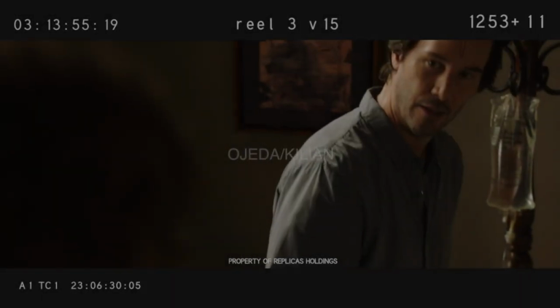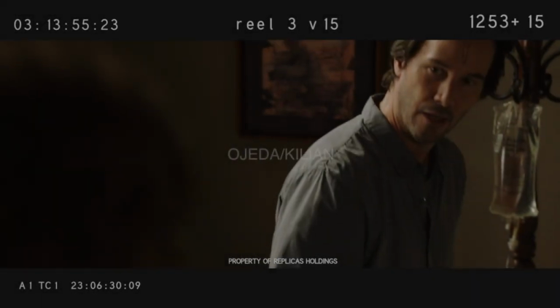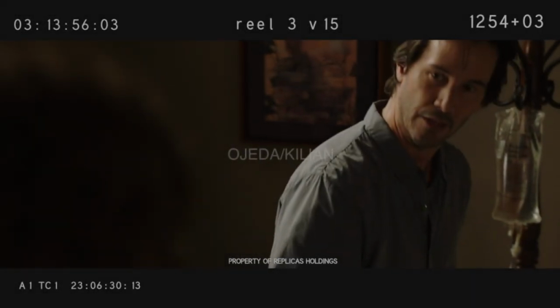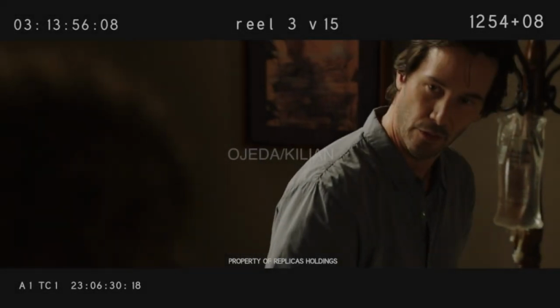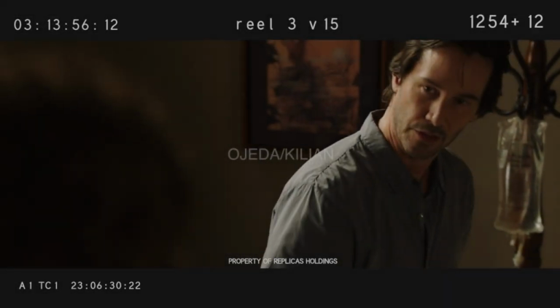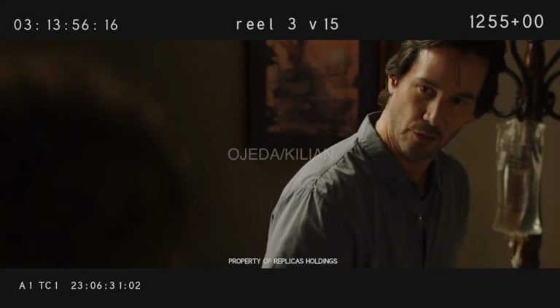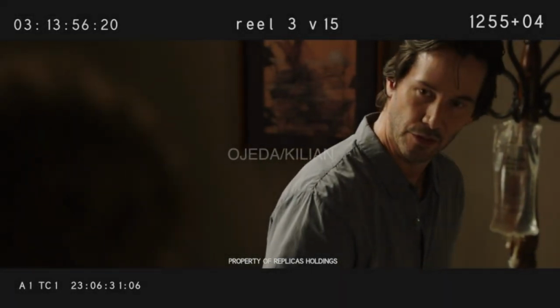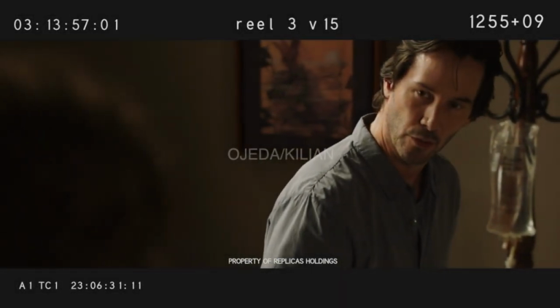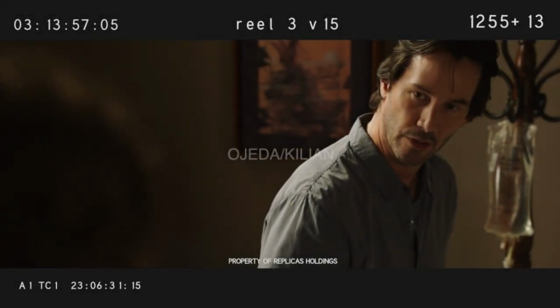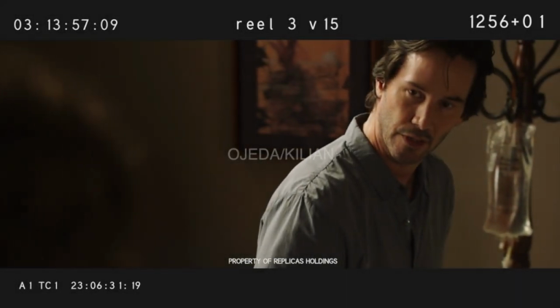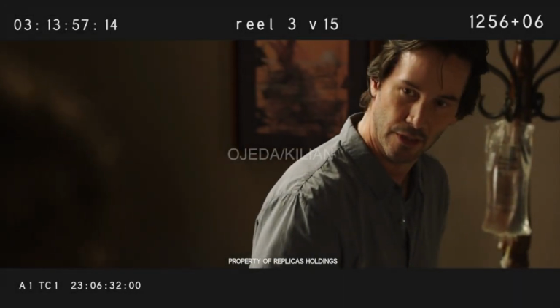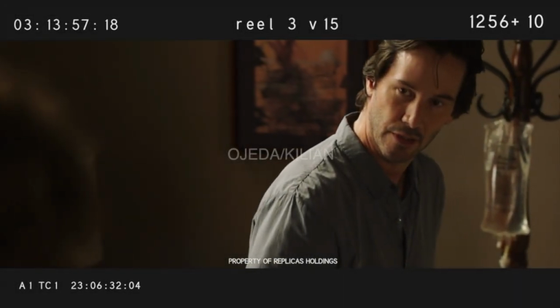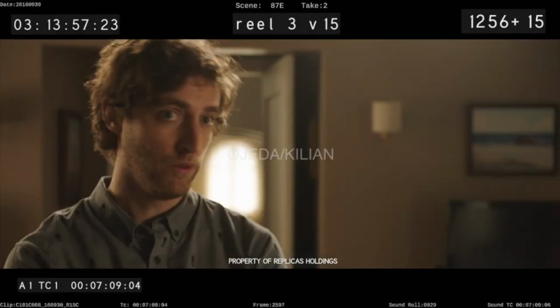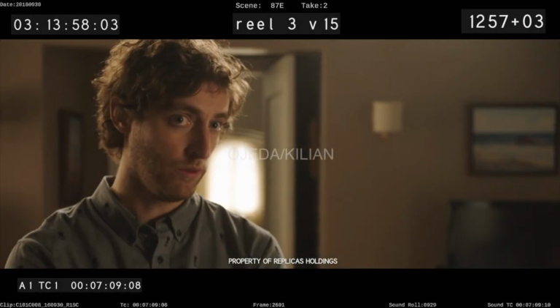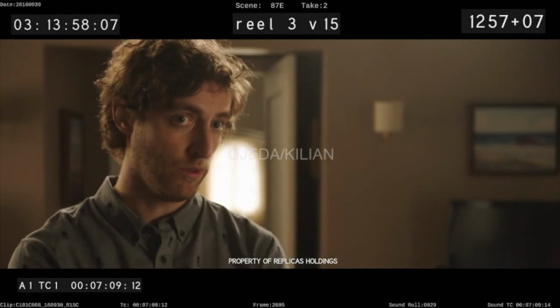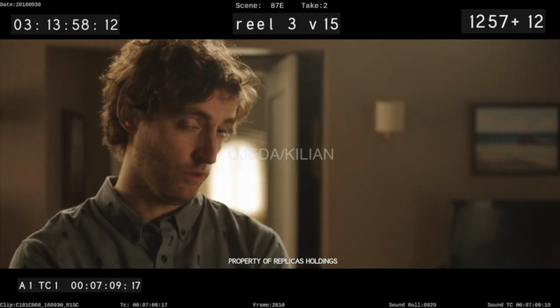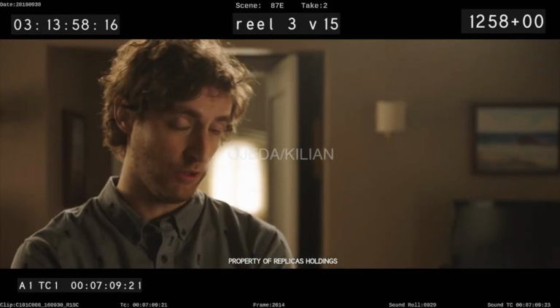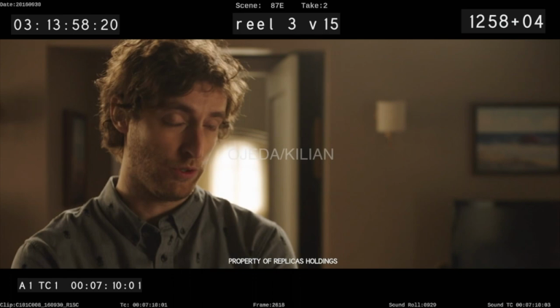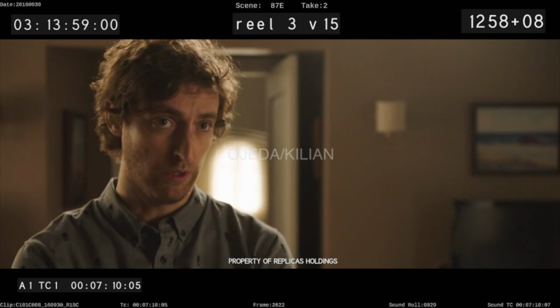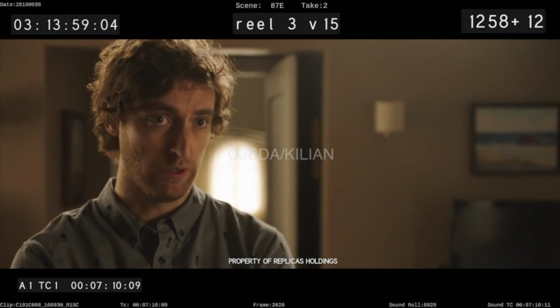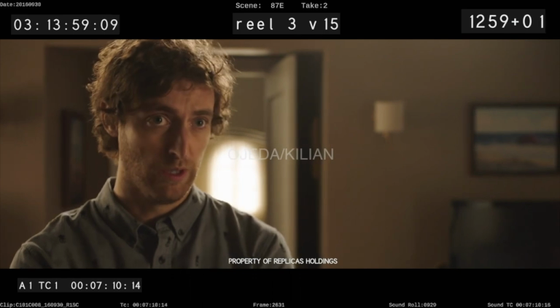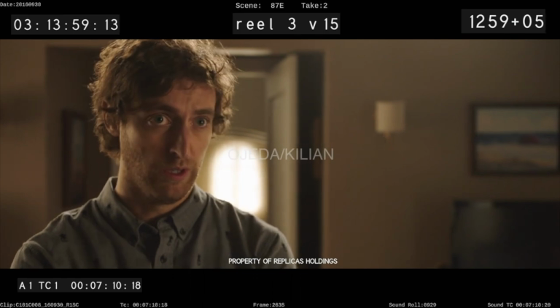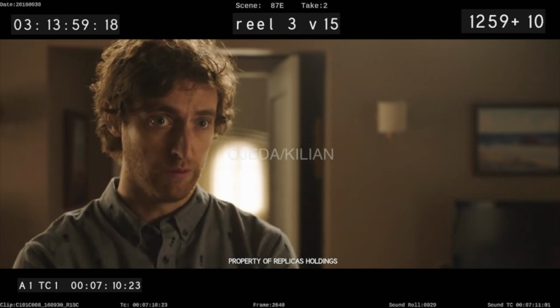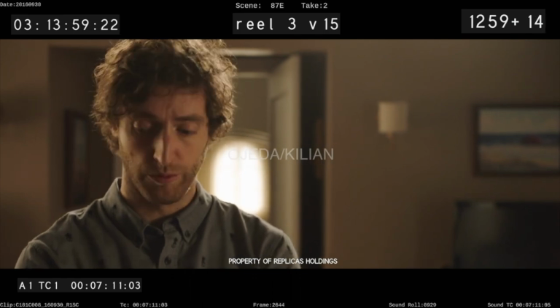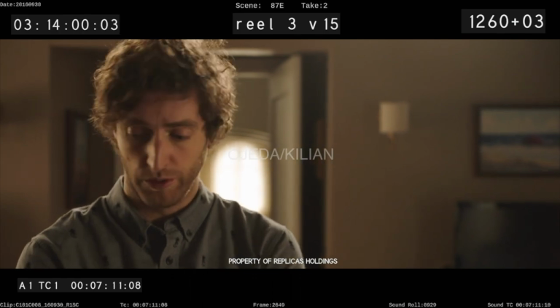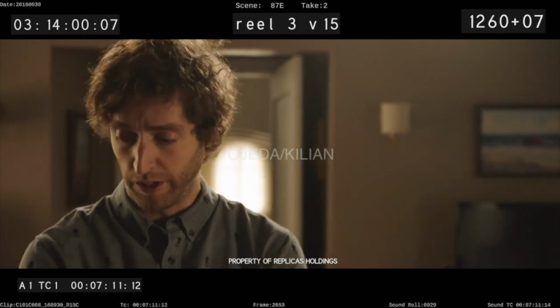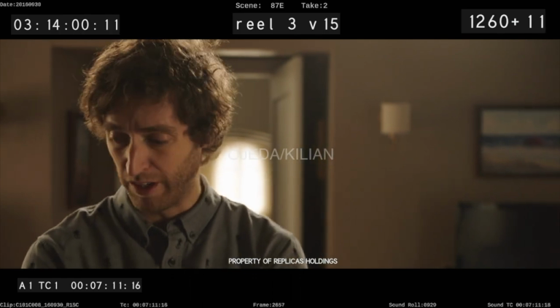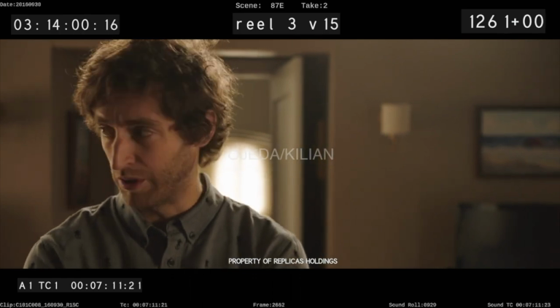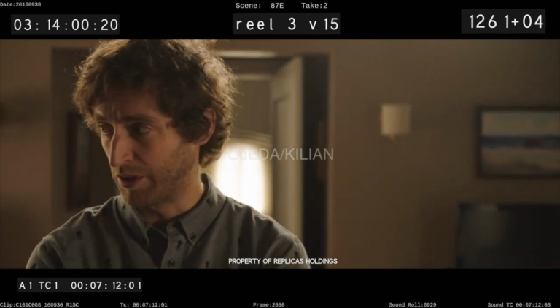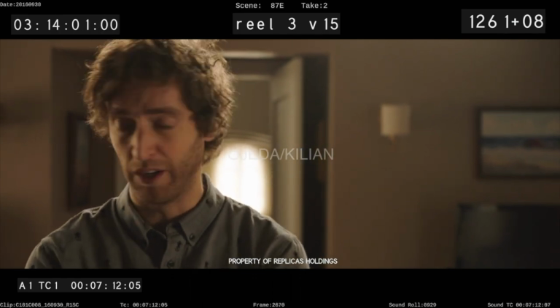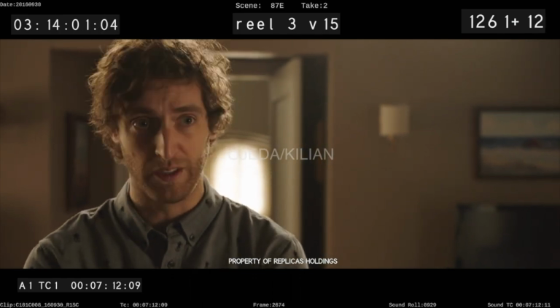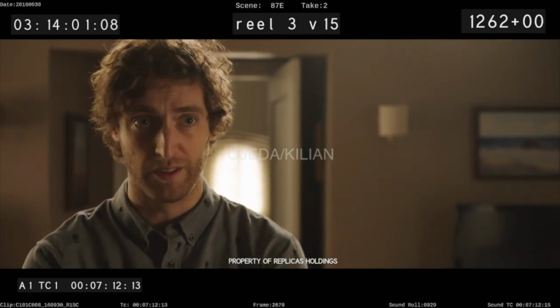I know it's going to work. Are you sure? I mean, we're only gonna get one shot at this.